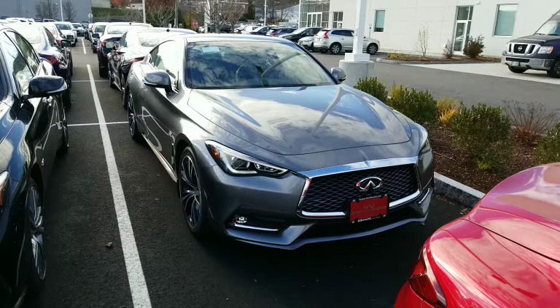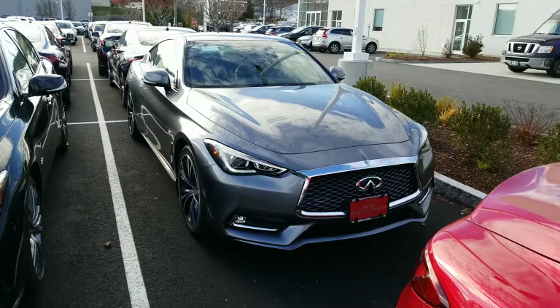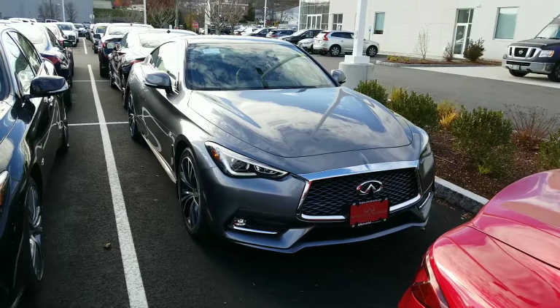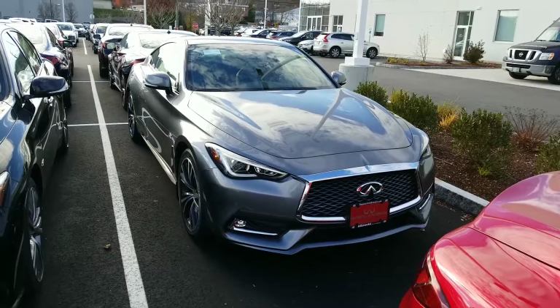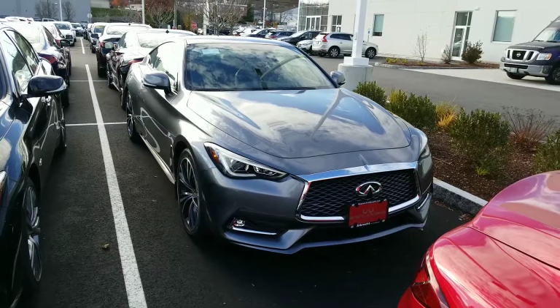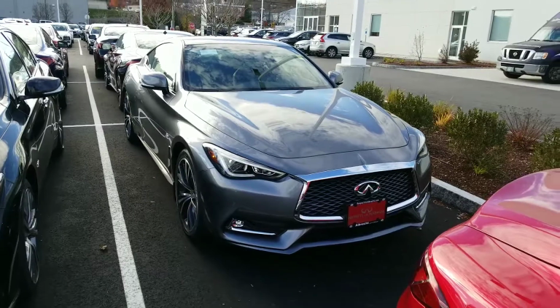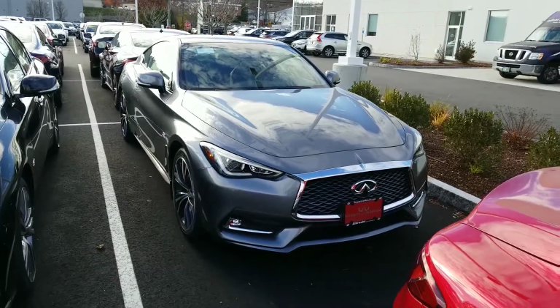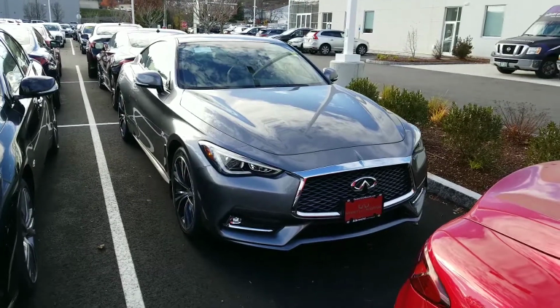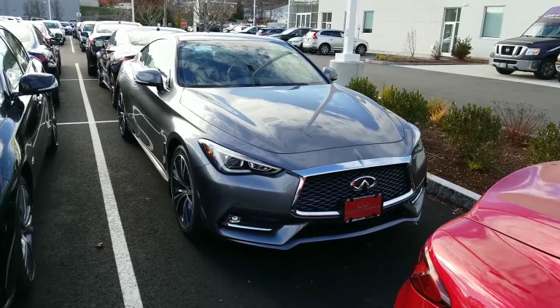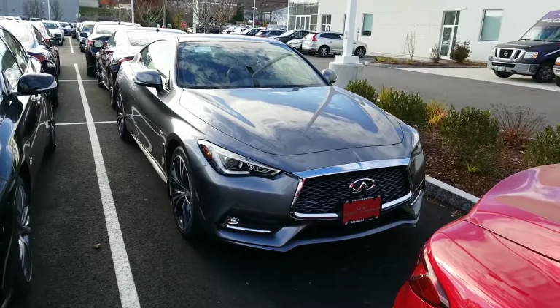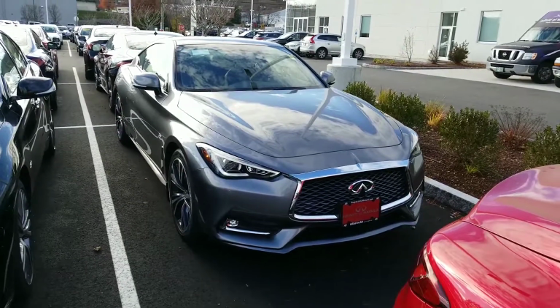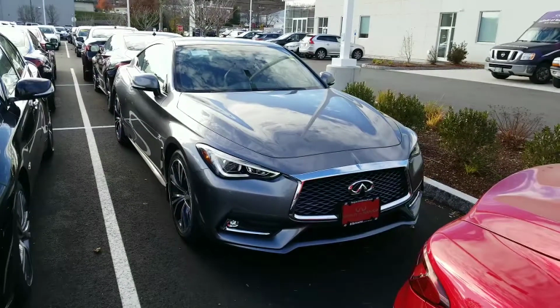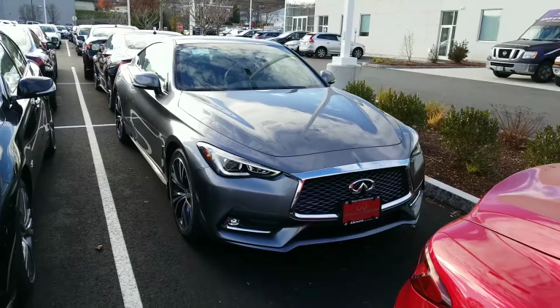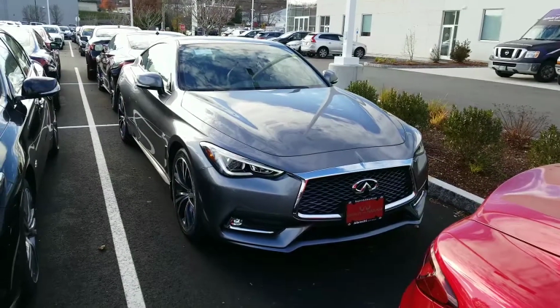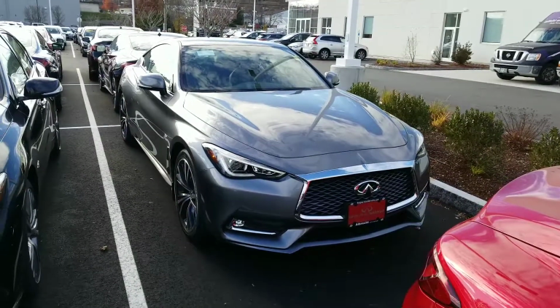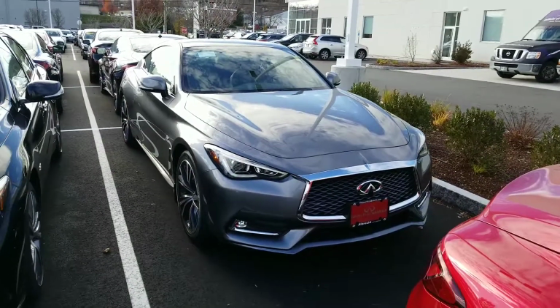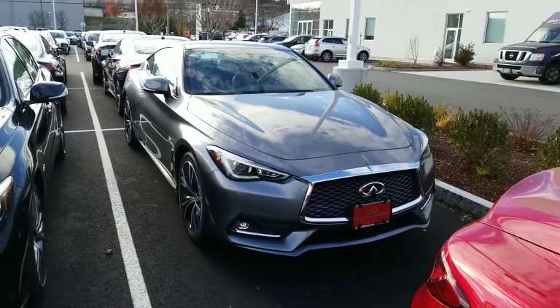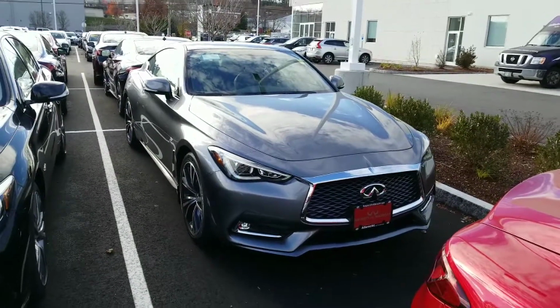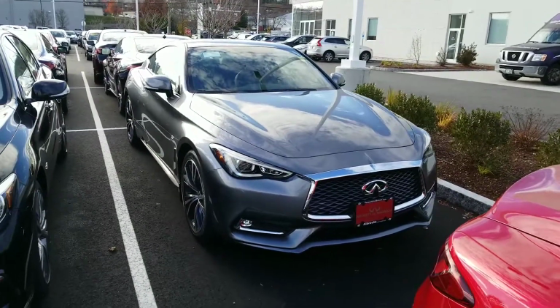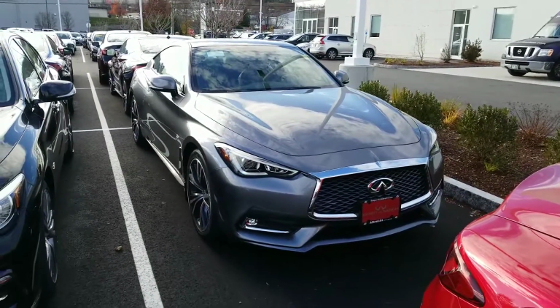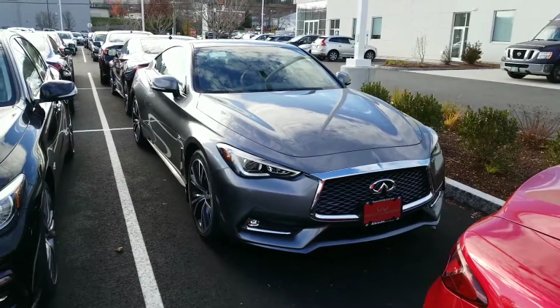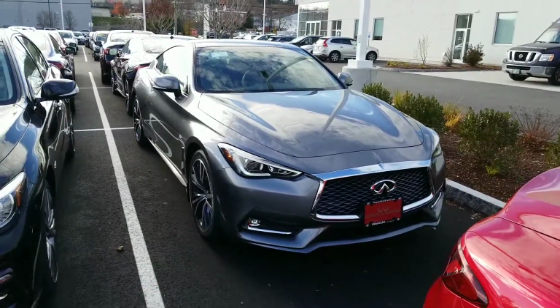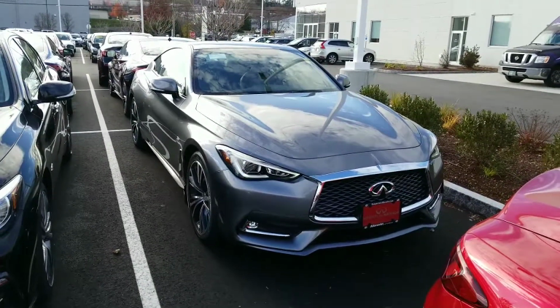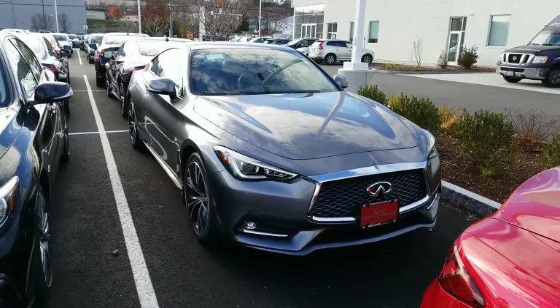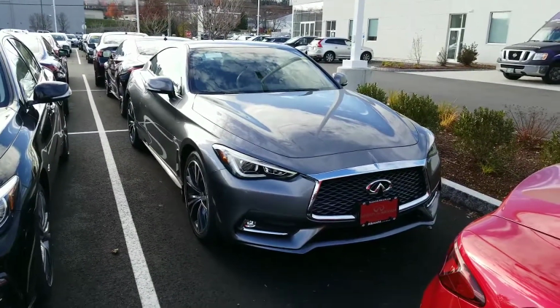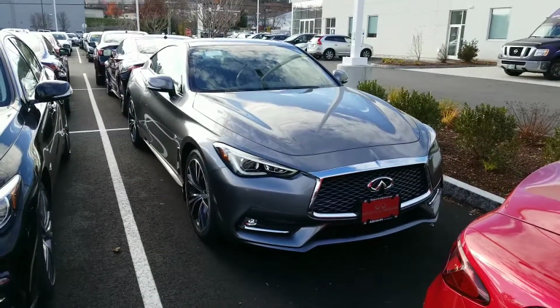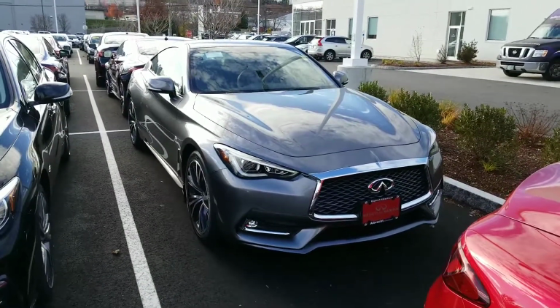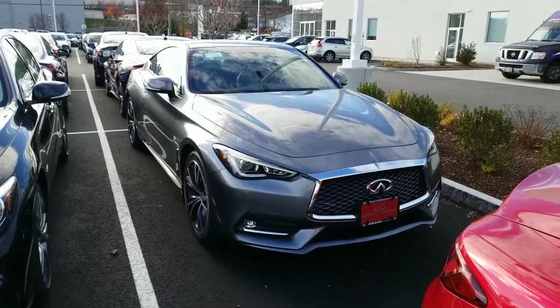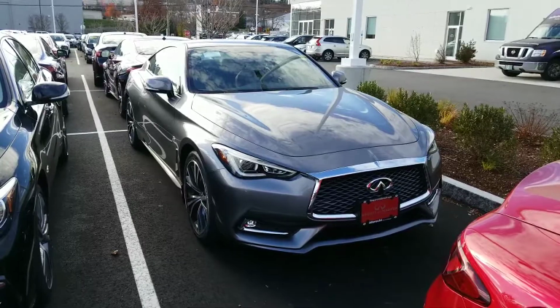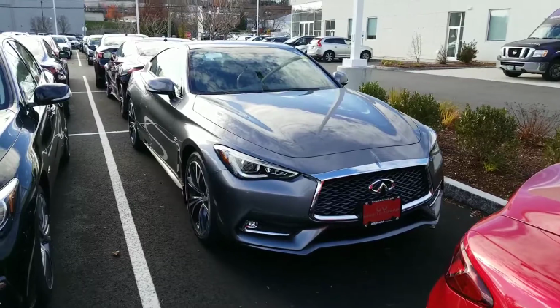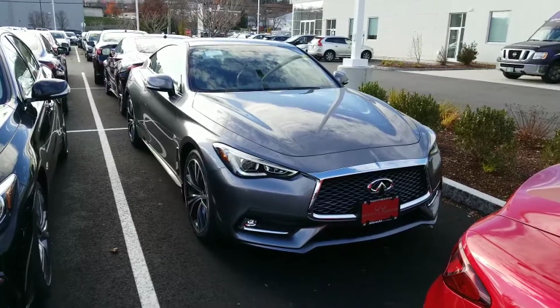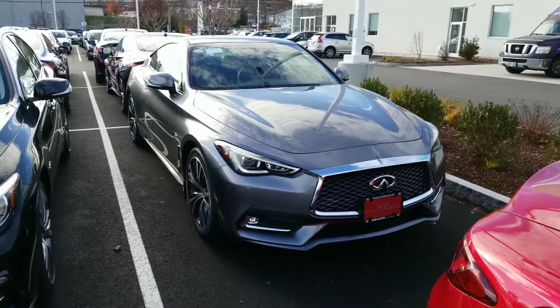Hi Jeff, Mike Rice with Infinity of Nashua here. I wanted to show you around your 2018 Q60.